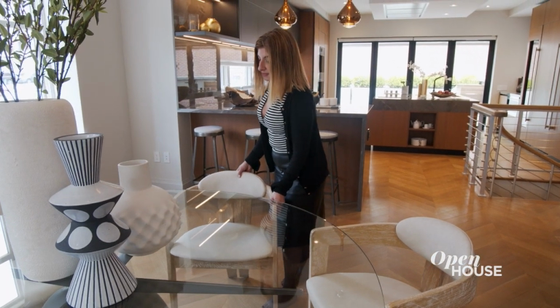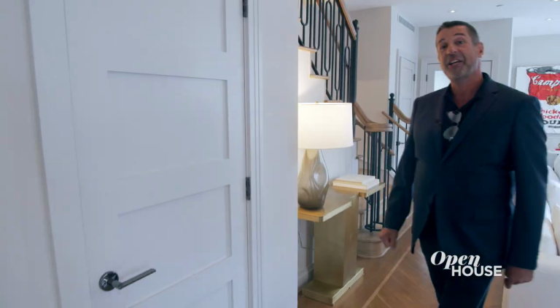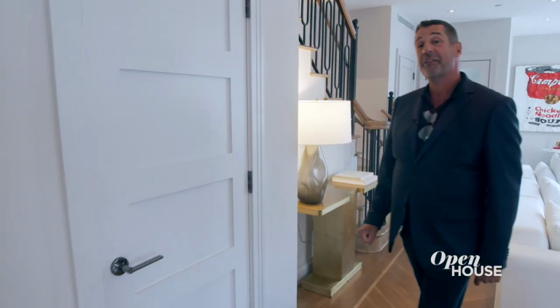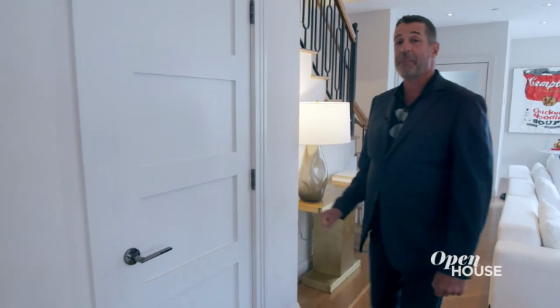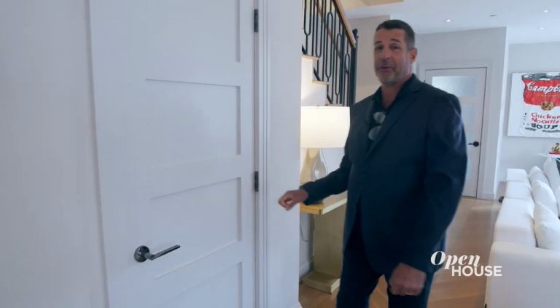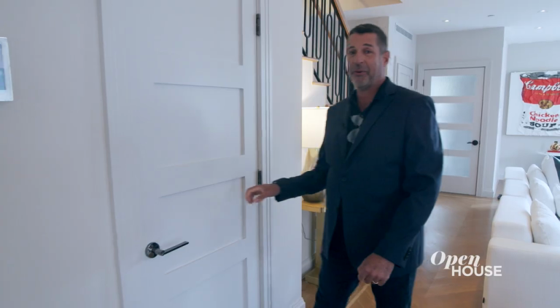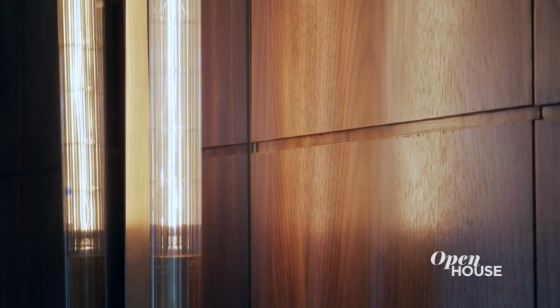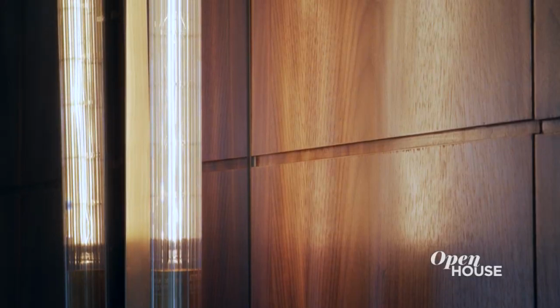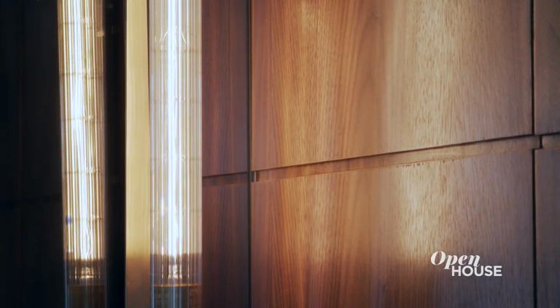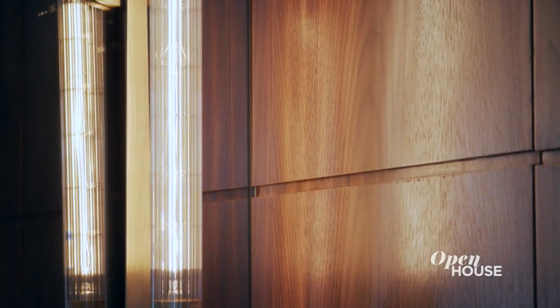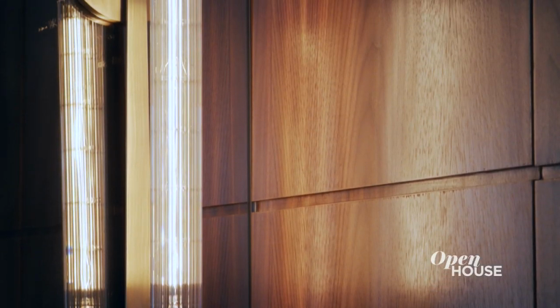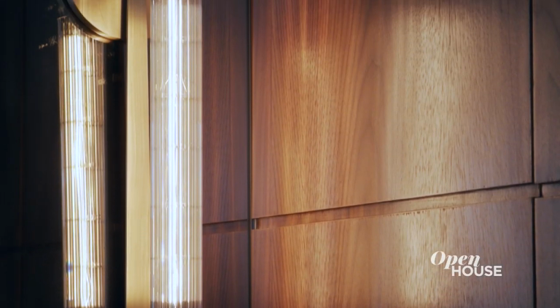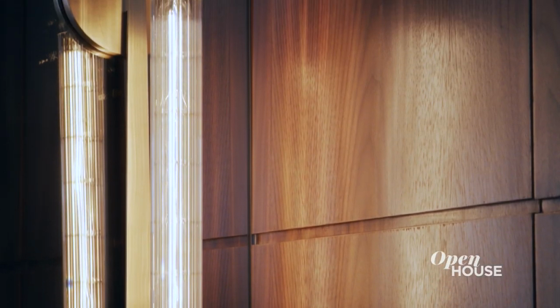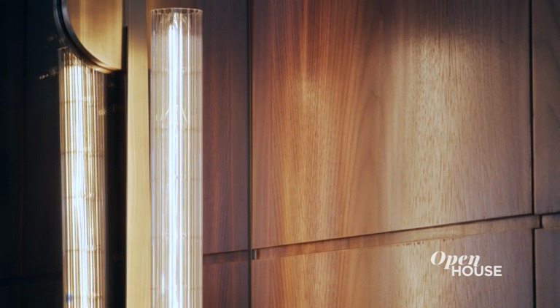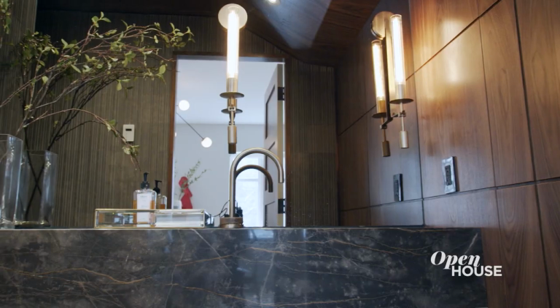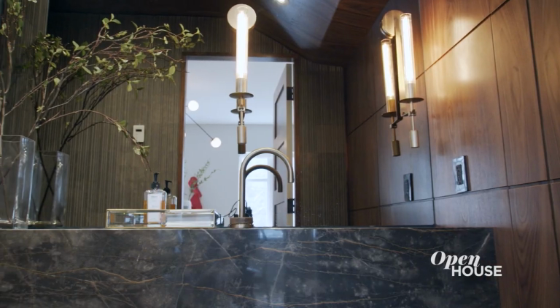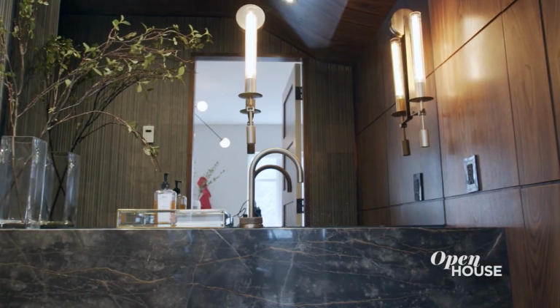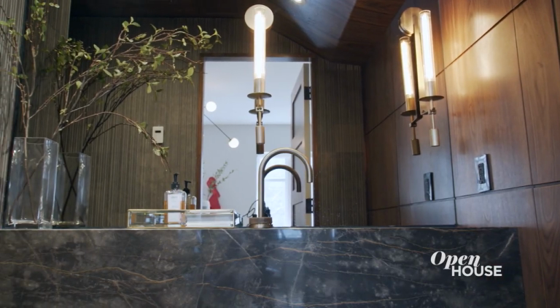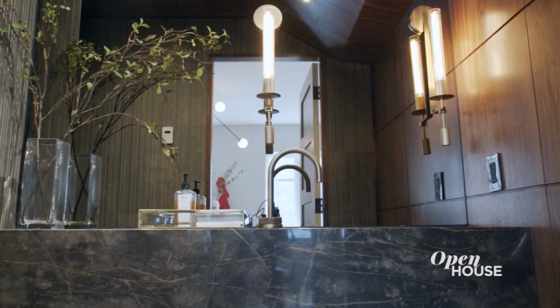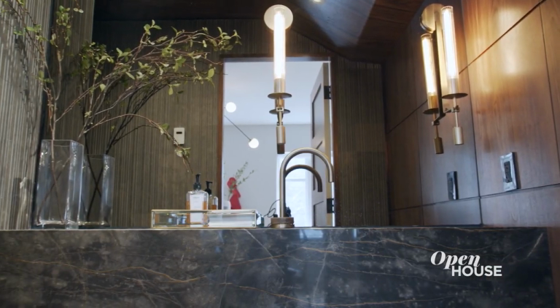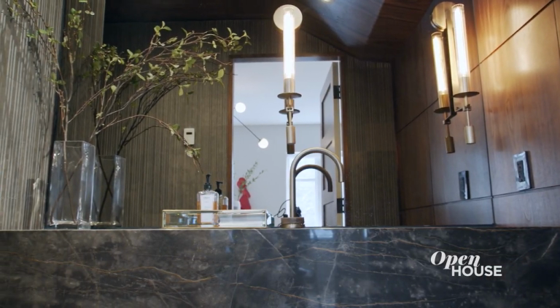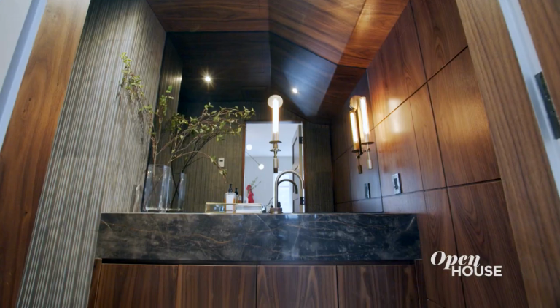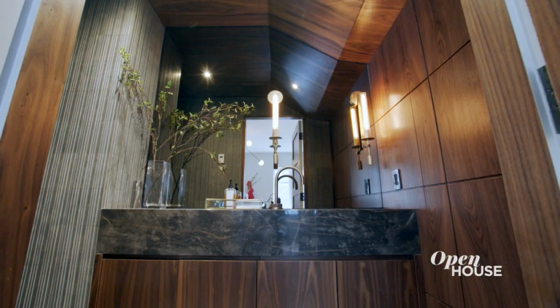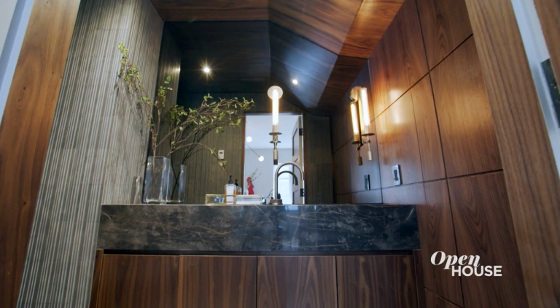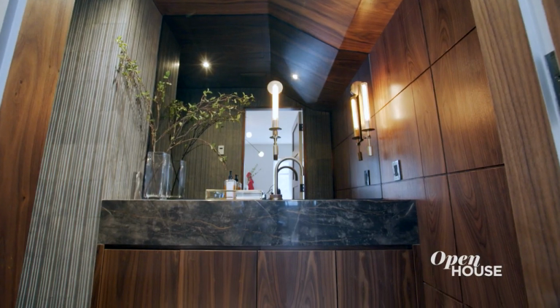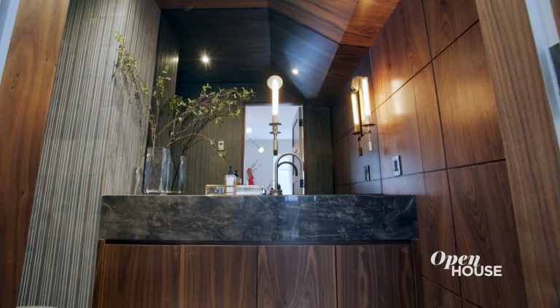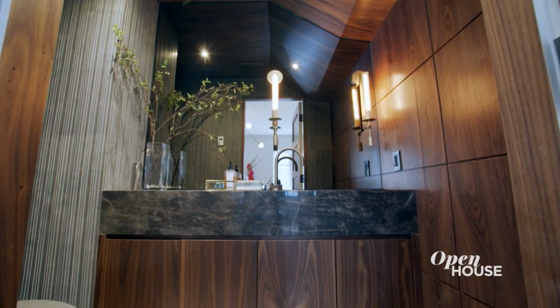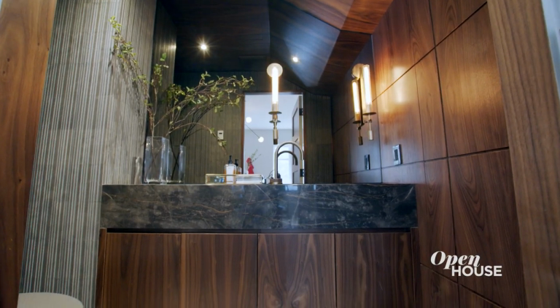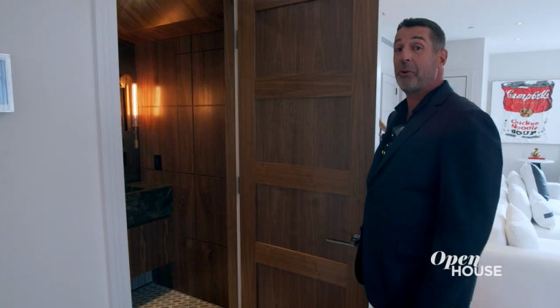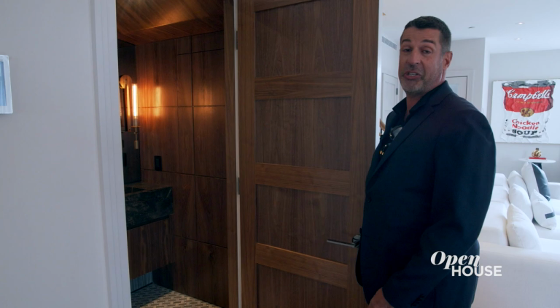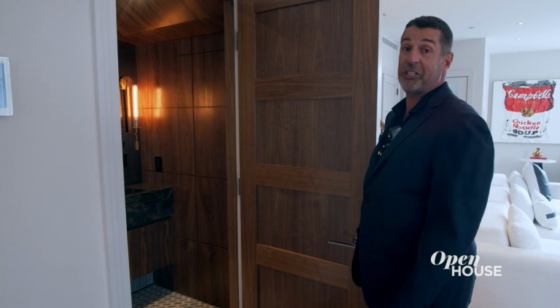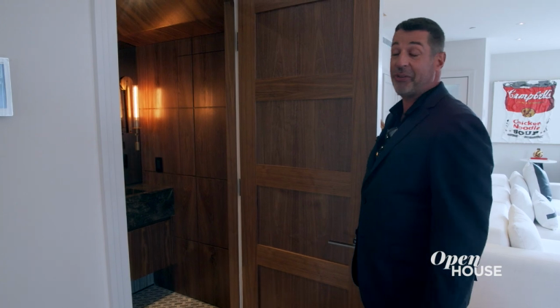And check out this powder room. I always tell my clients it's the most important room to get right, because this is where your friends go to be alone and judge you.